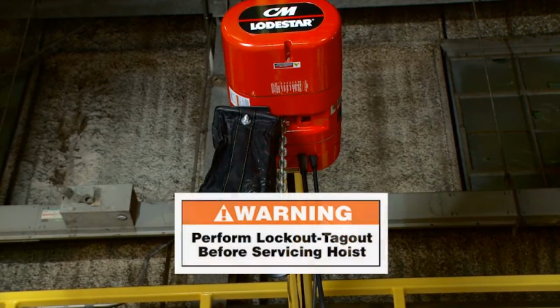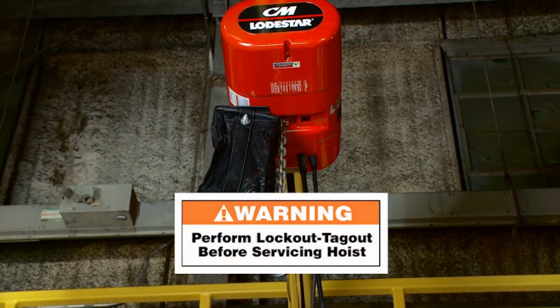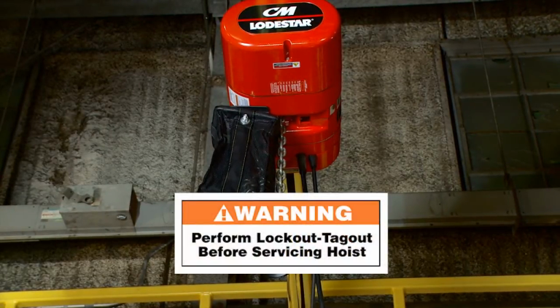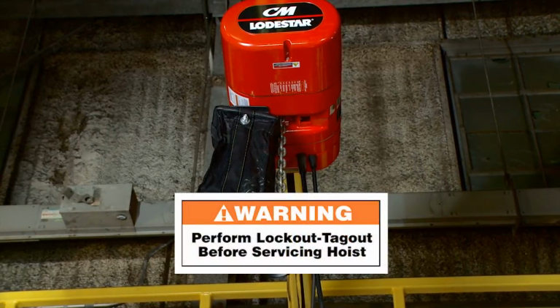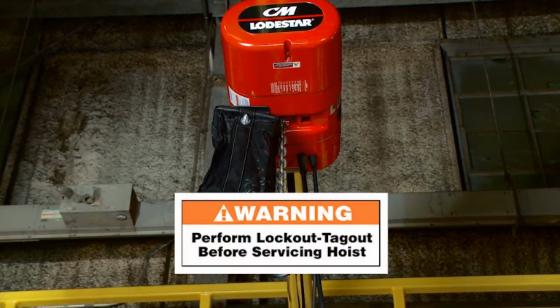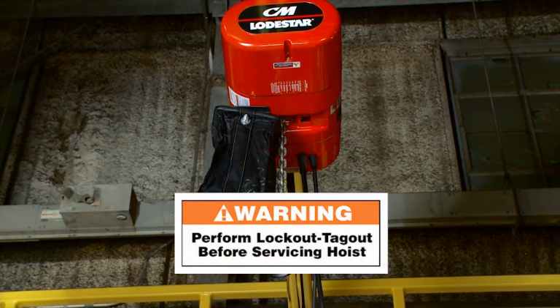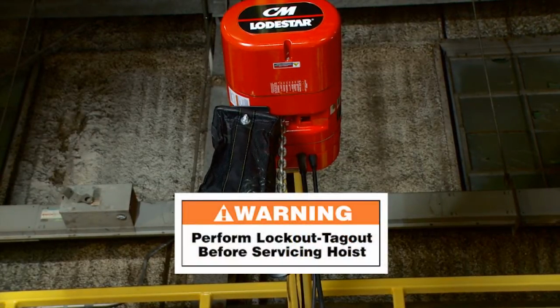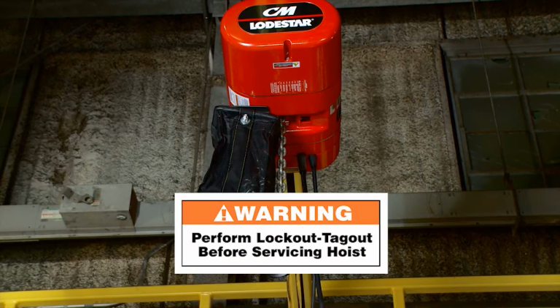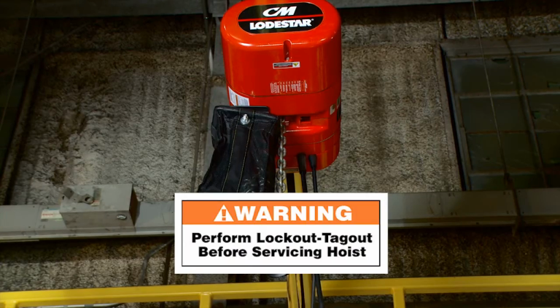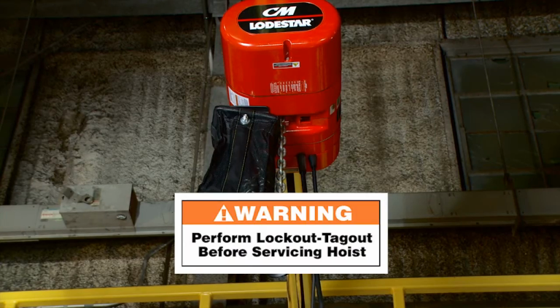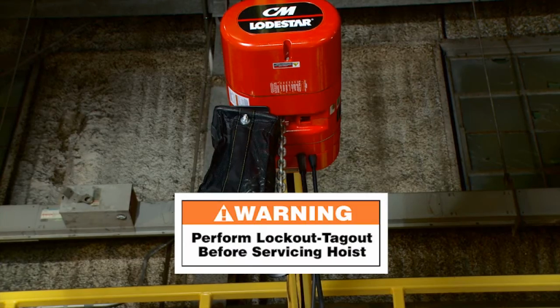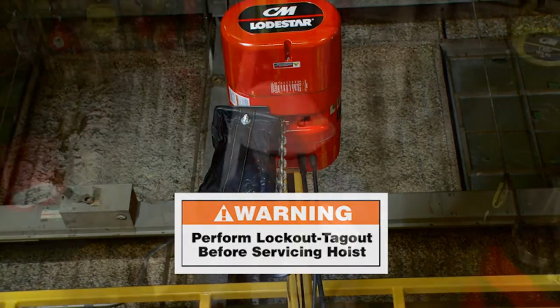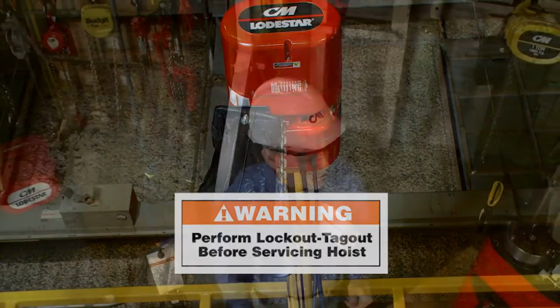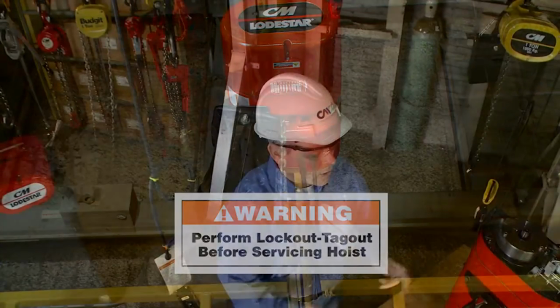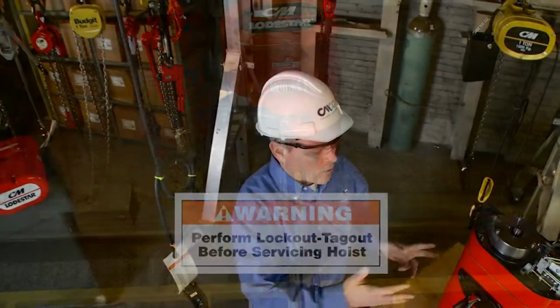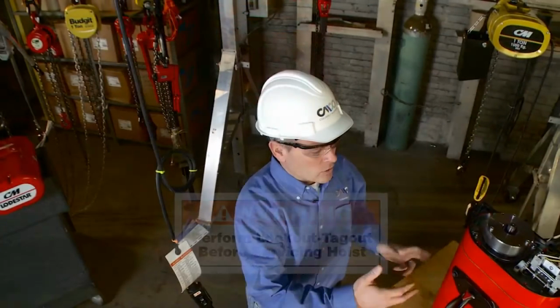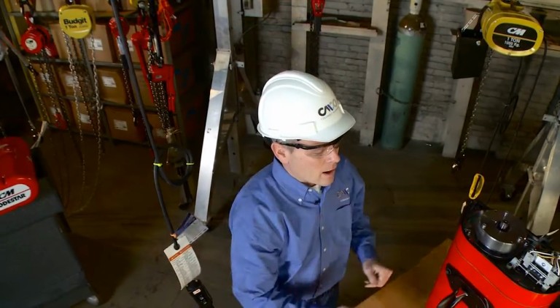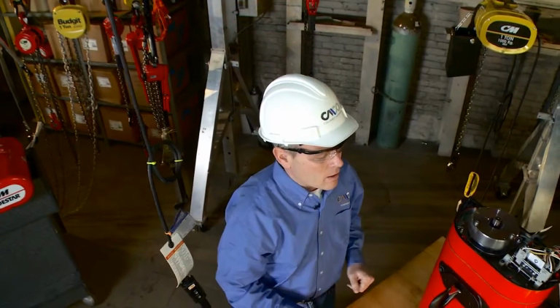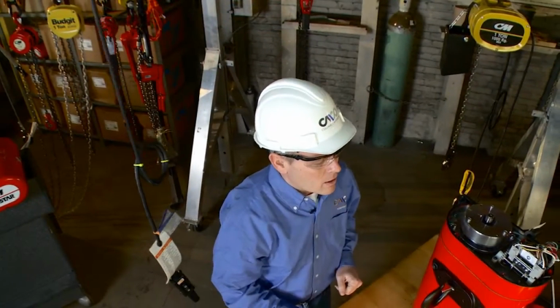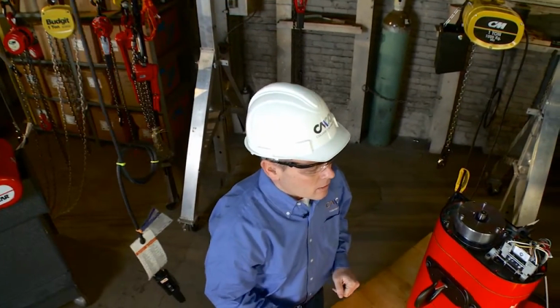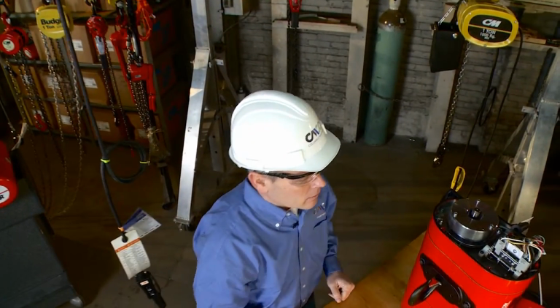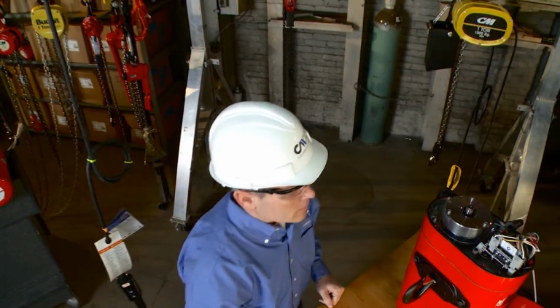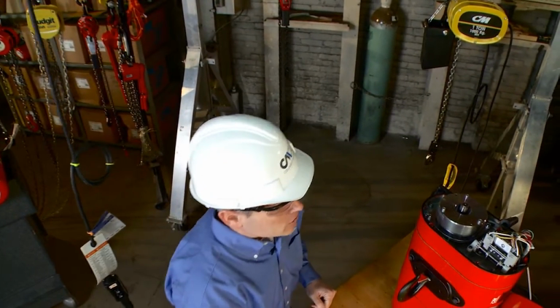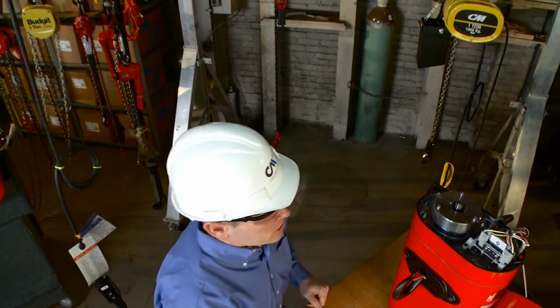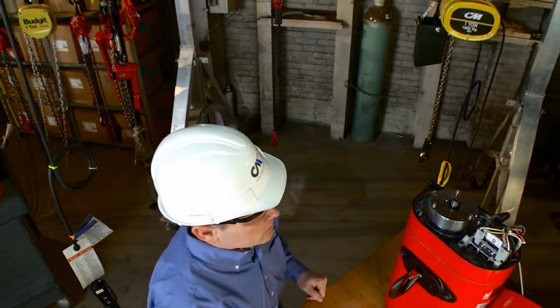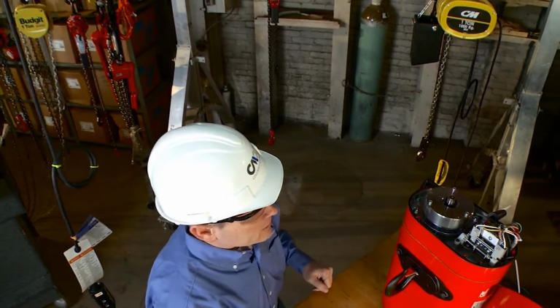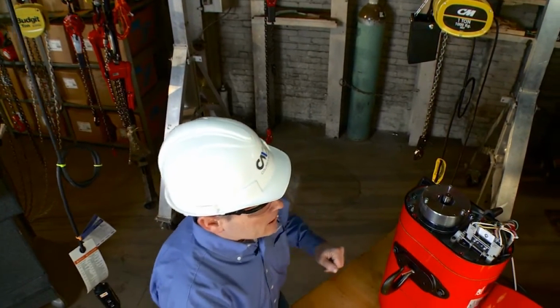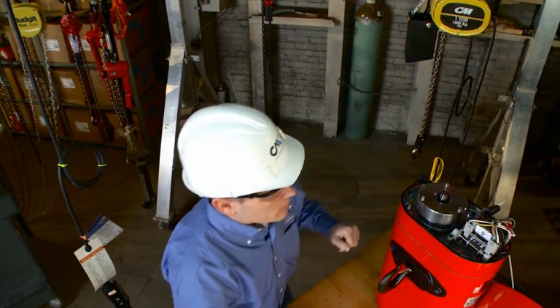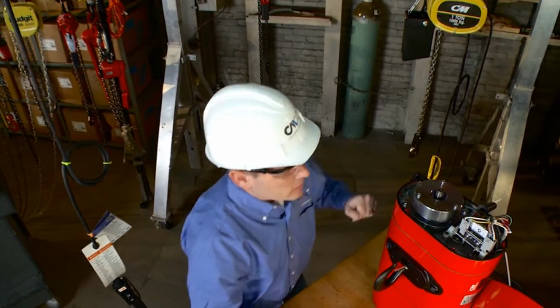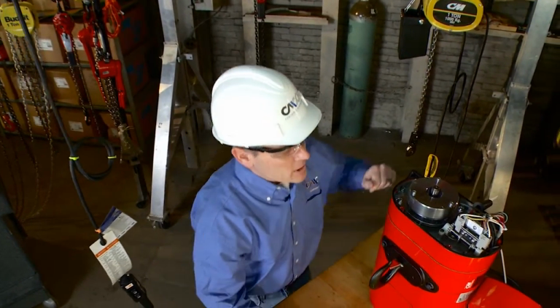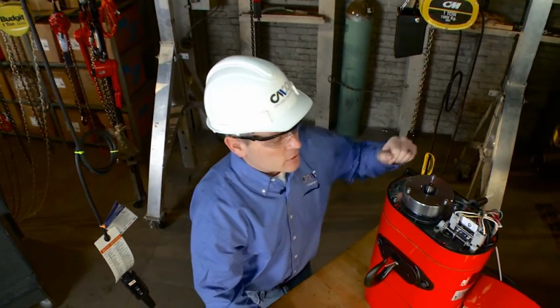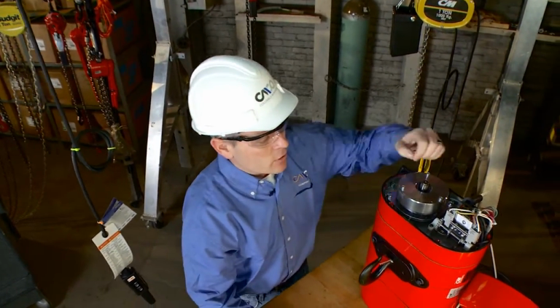Power the unit off and ensure your power is off. We're going to go over to our demonstration unit on the table for ease of showing.